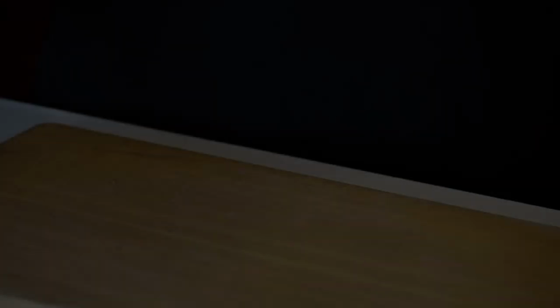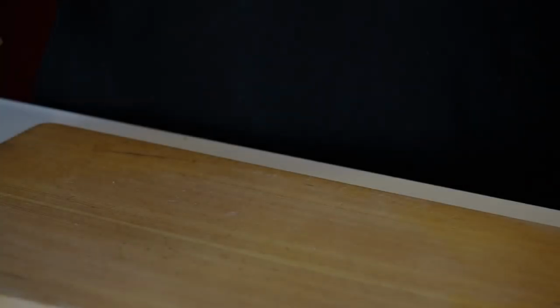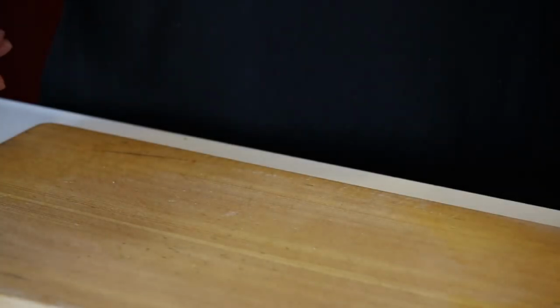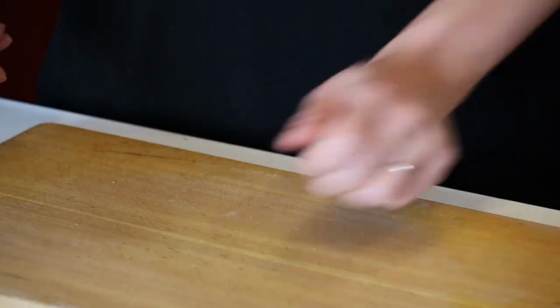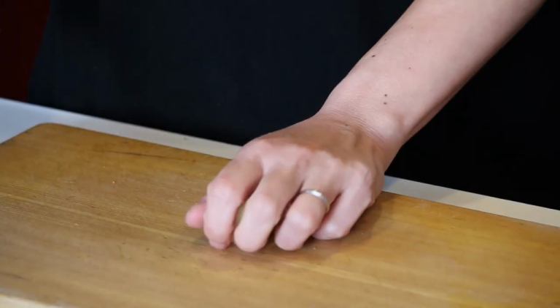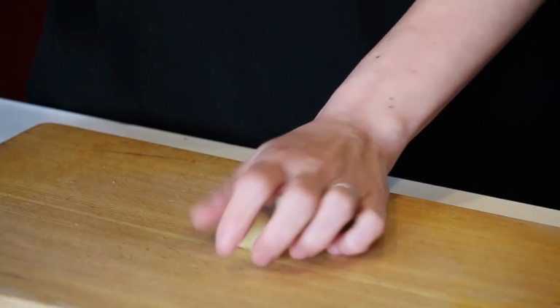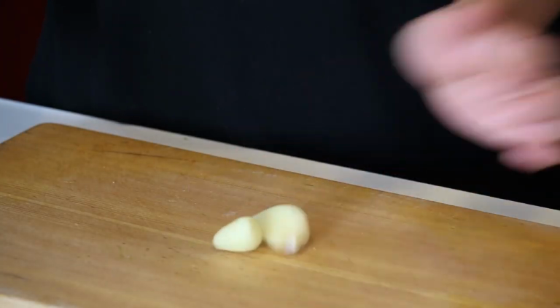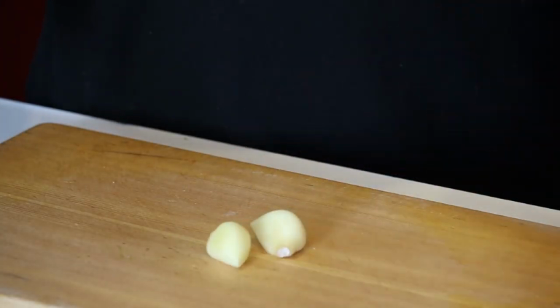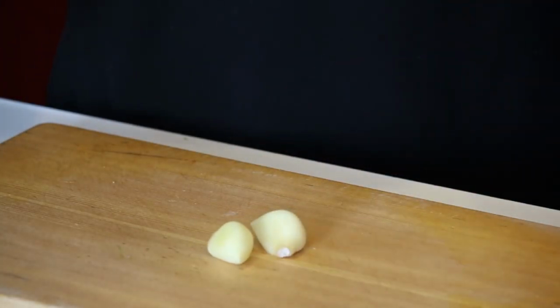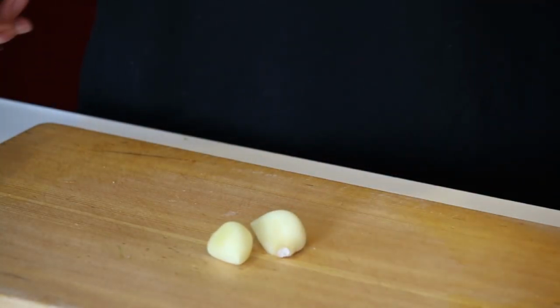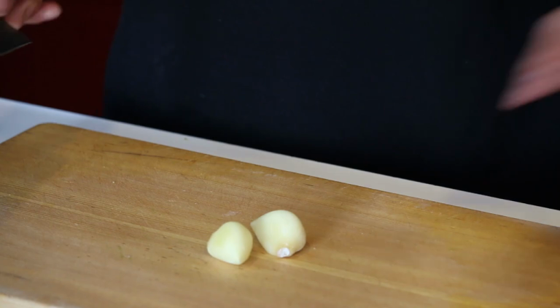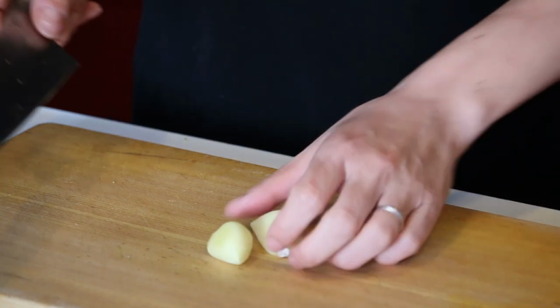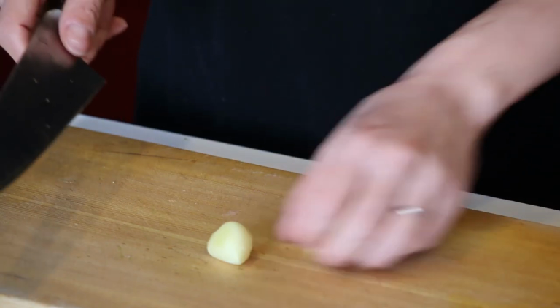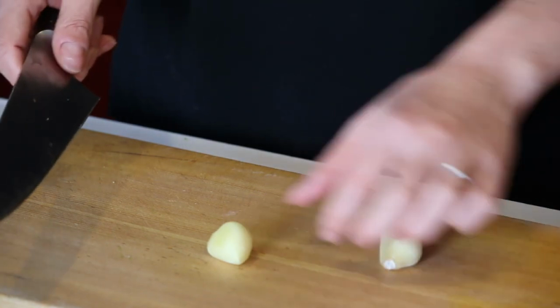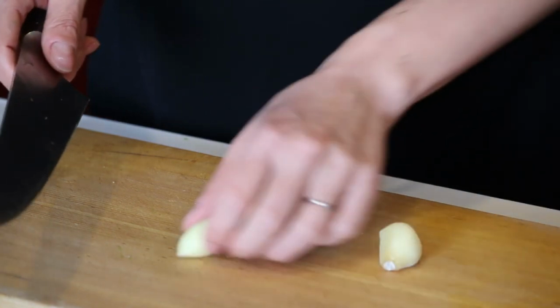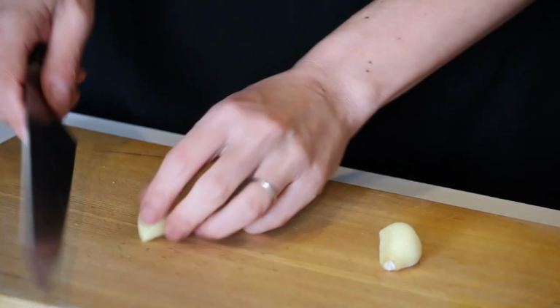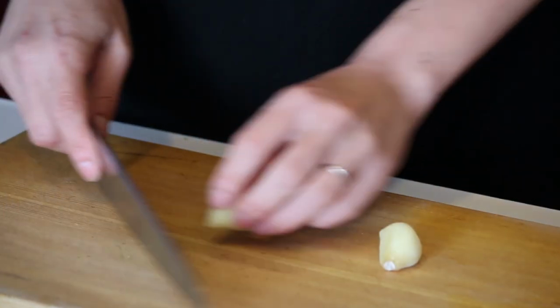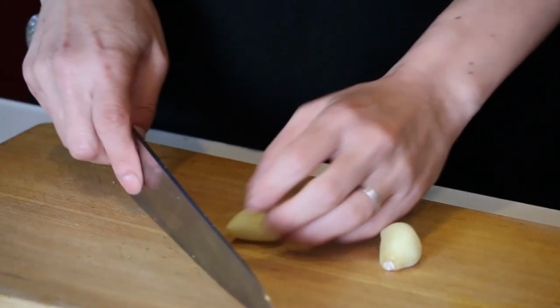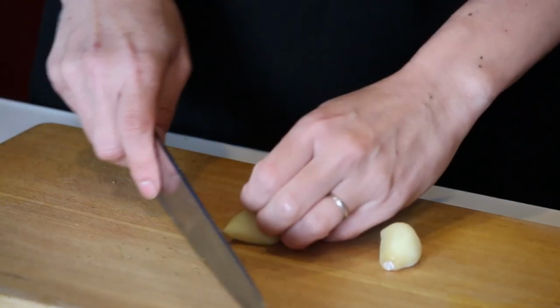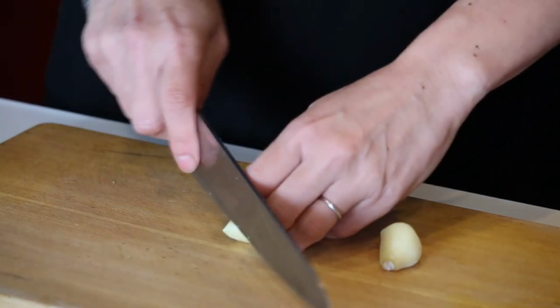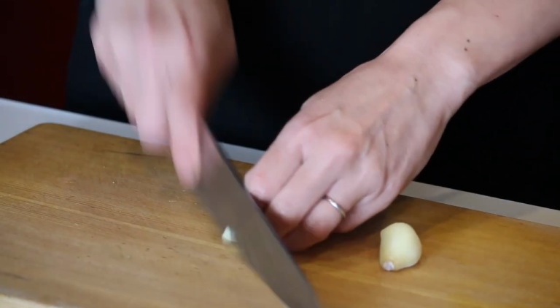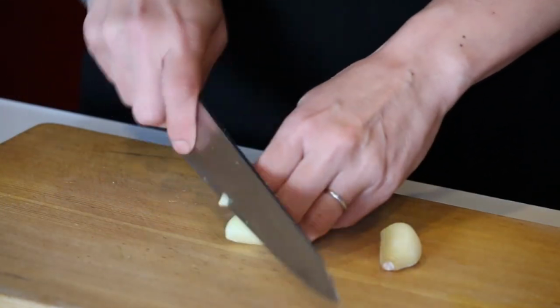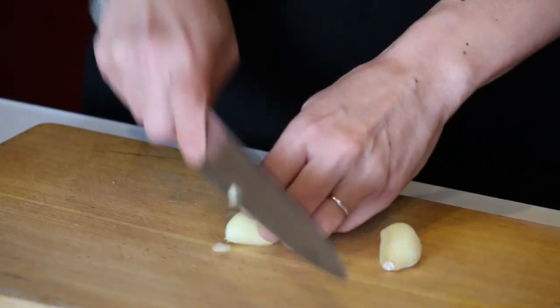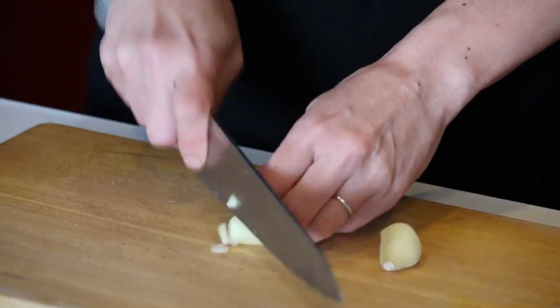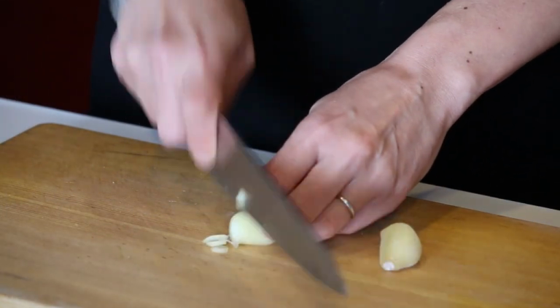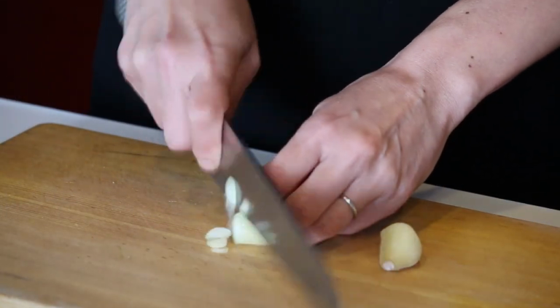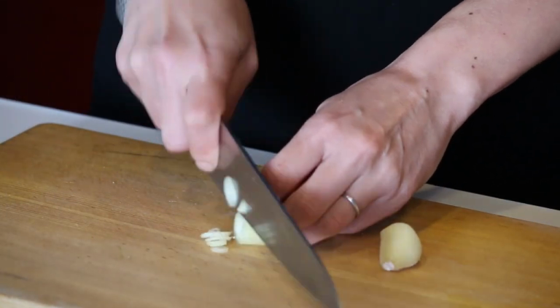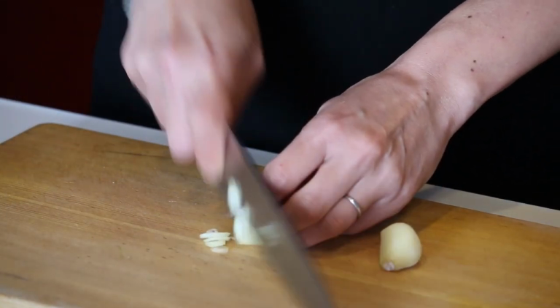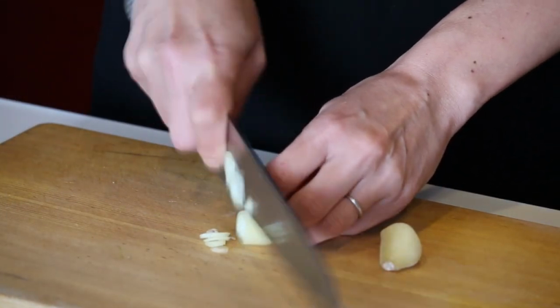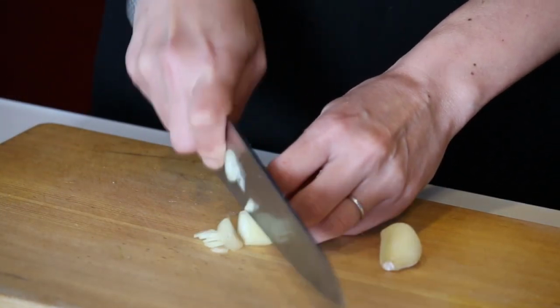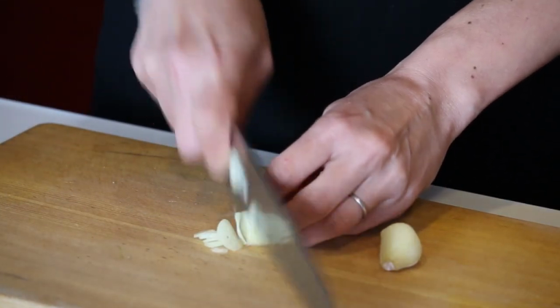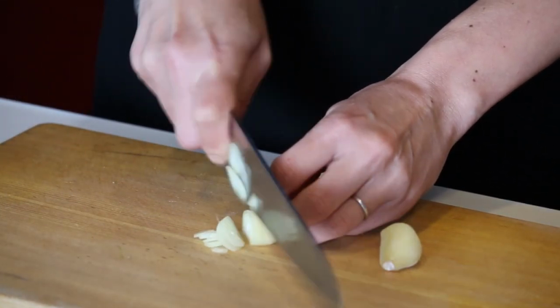And garlic — let's mince it. Cut the bottom off.